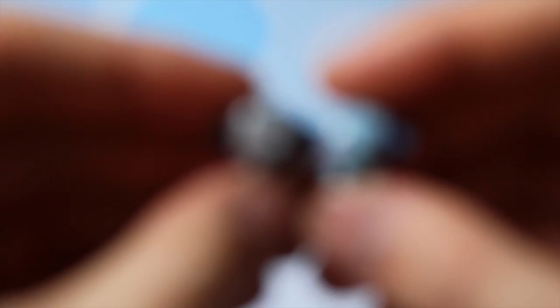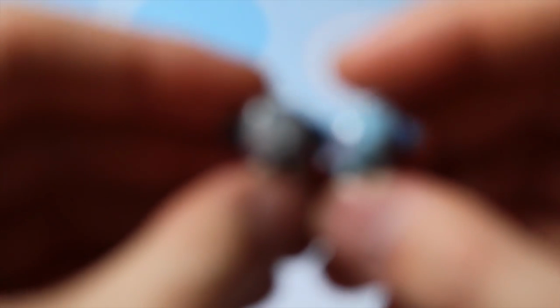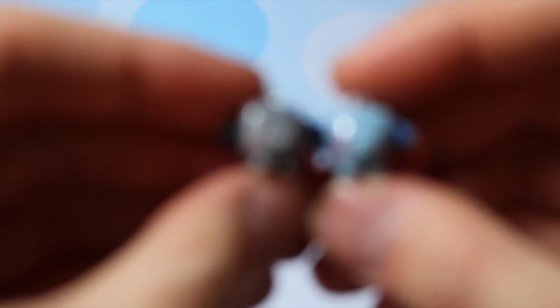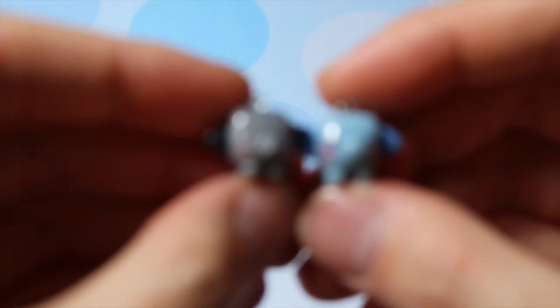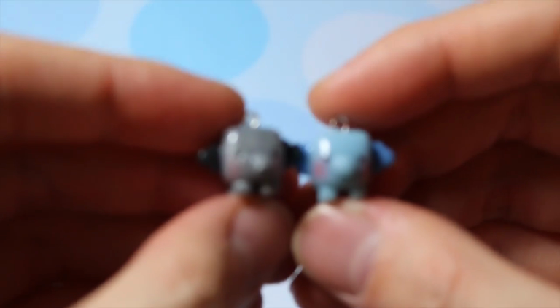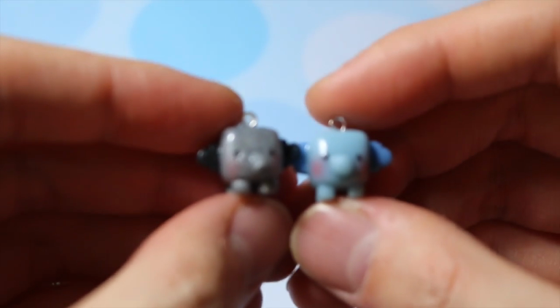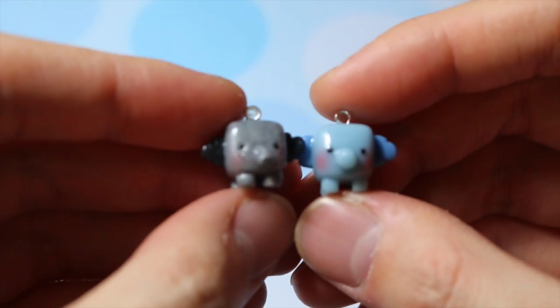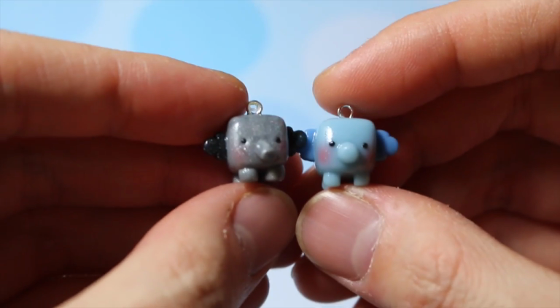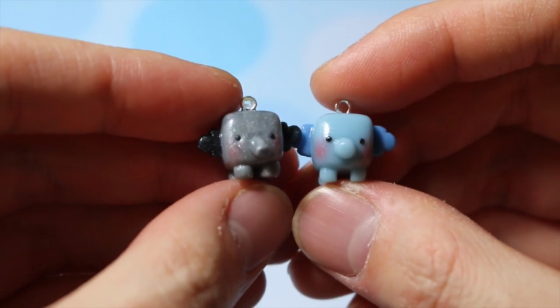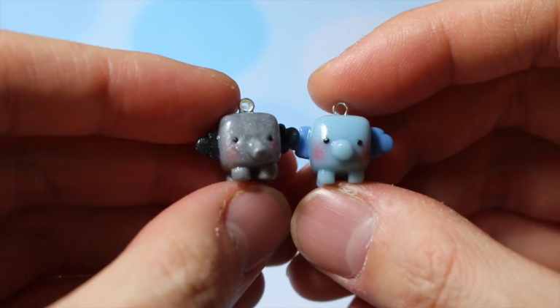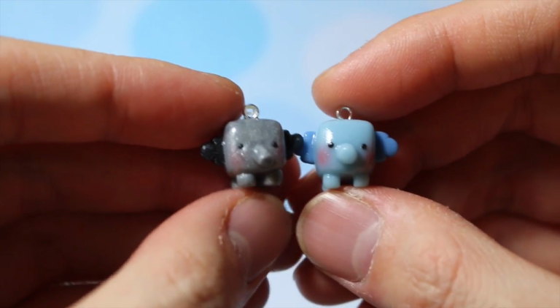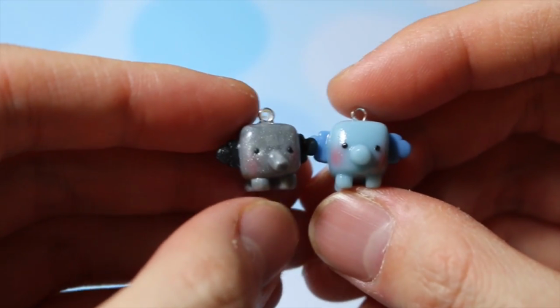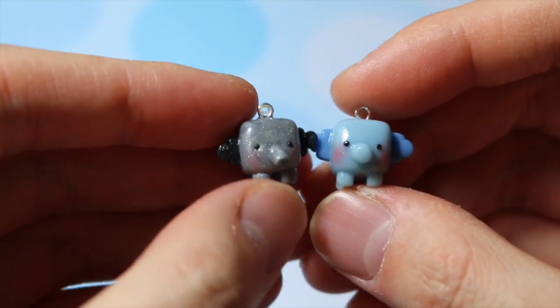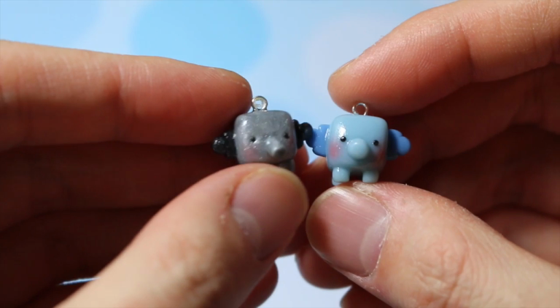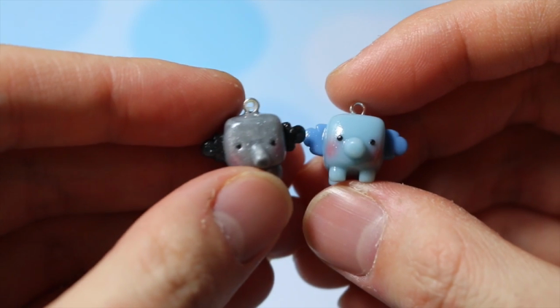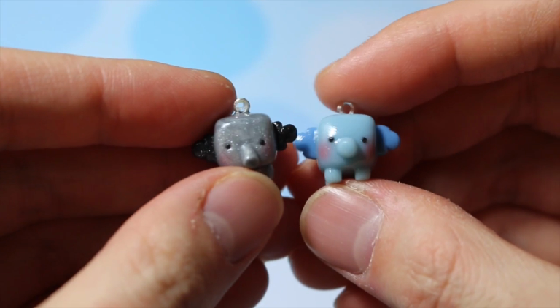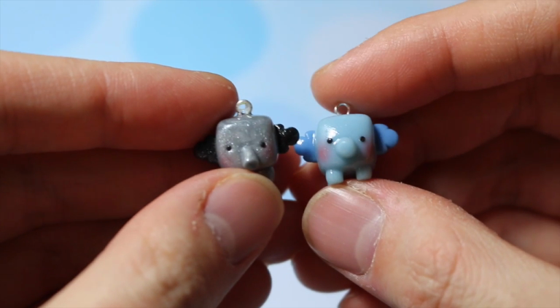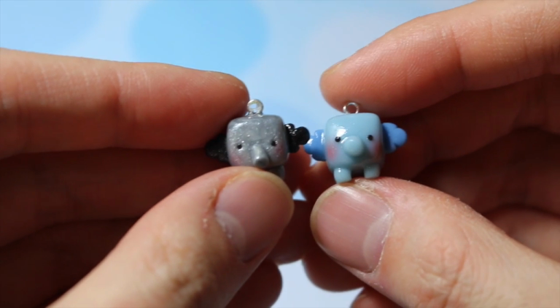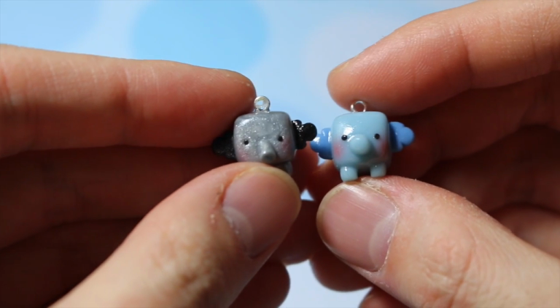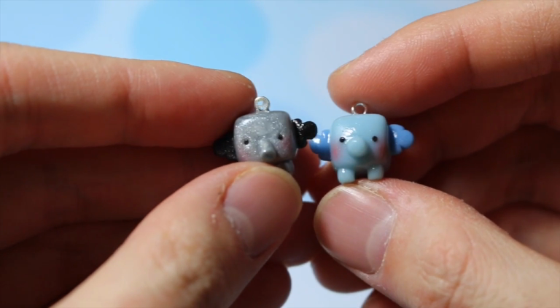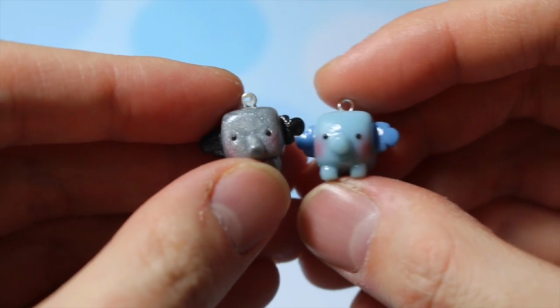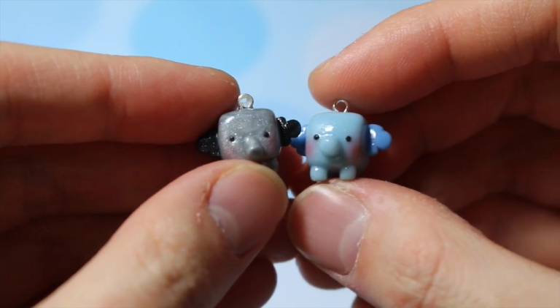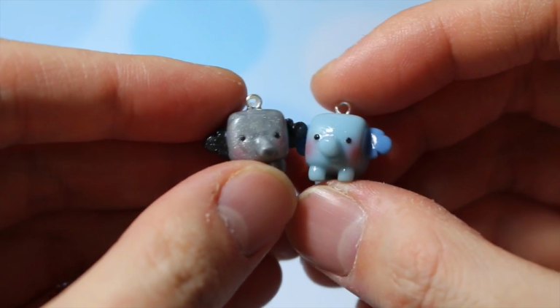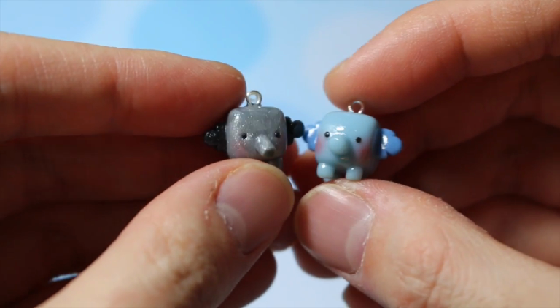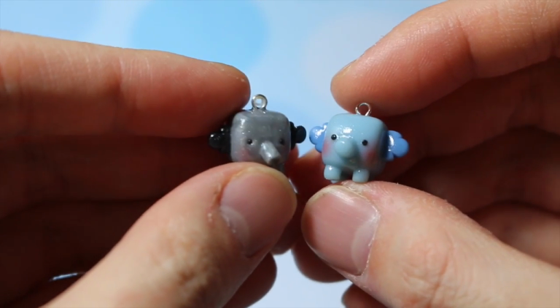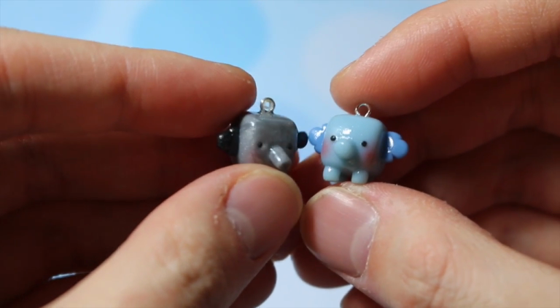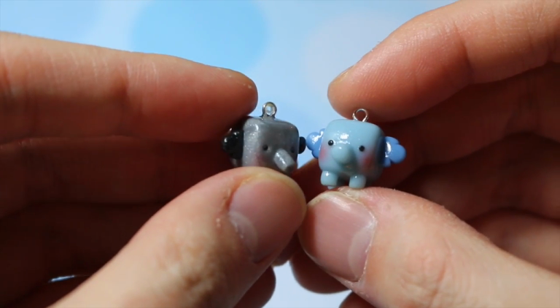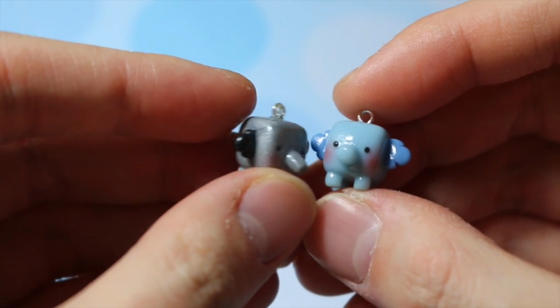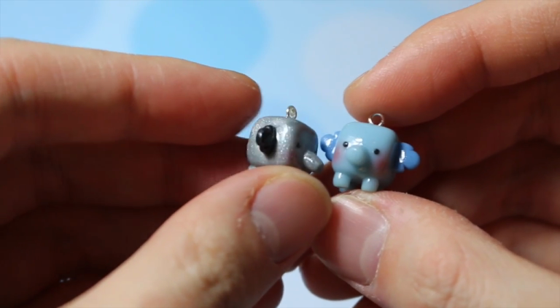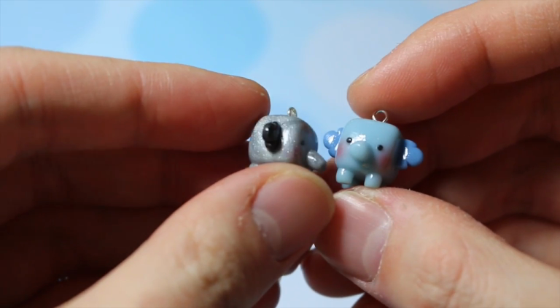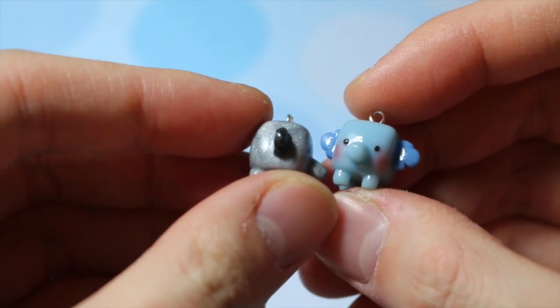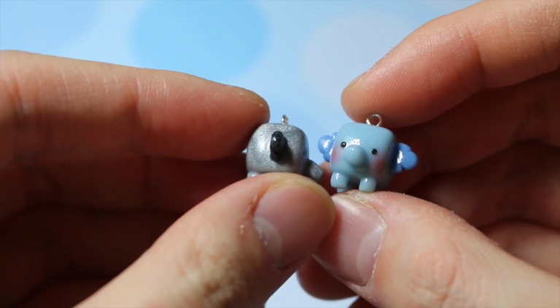Then I have these elephant cubes, or Ala cubes, based on Obero-chan.